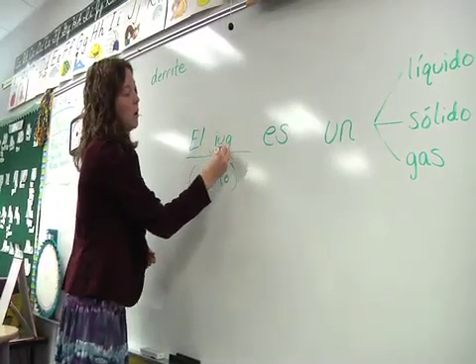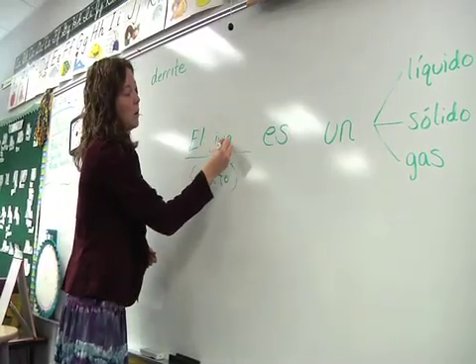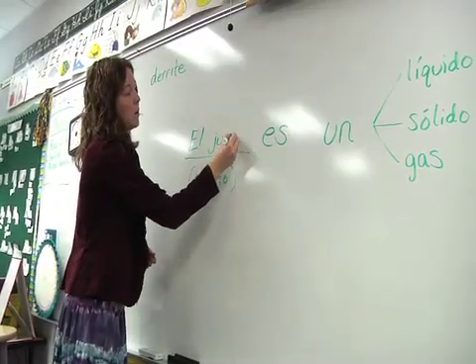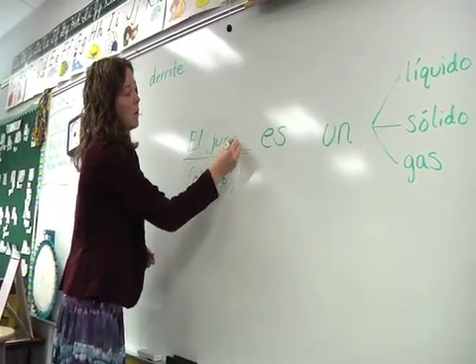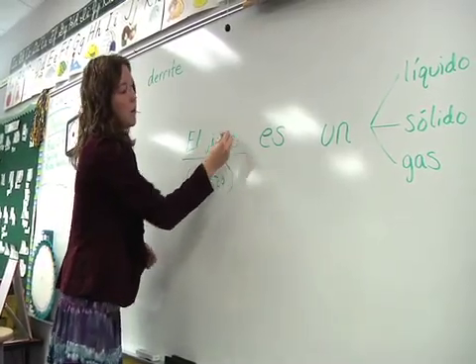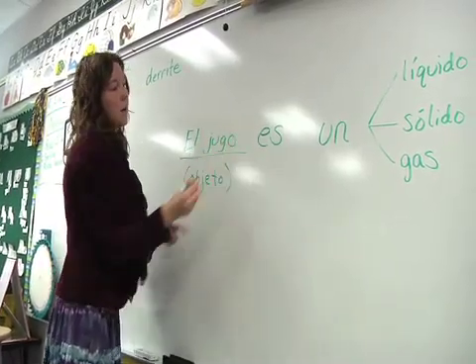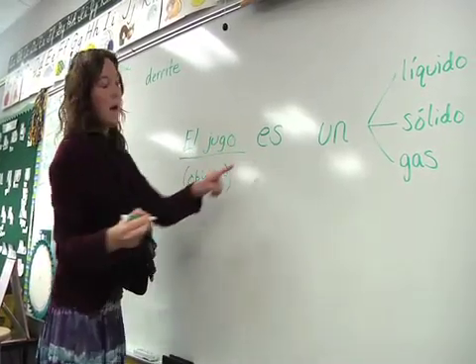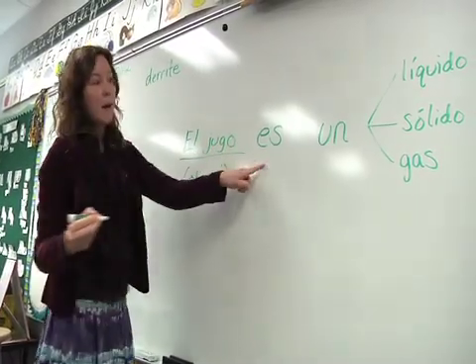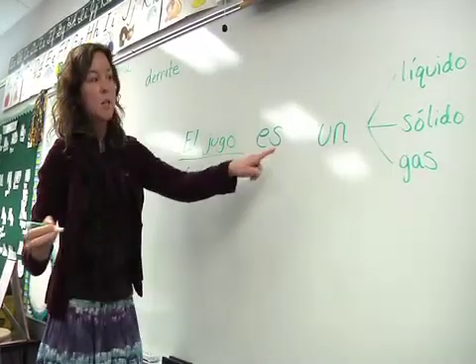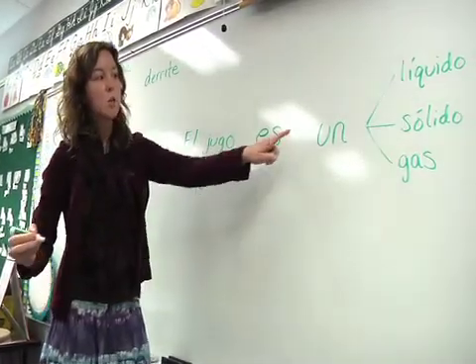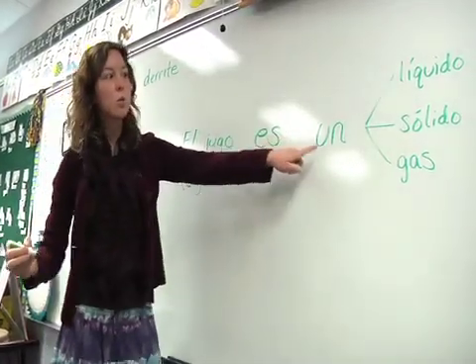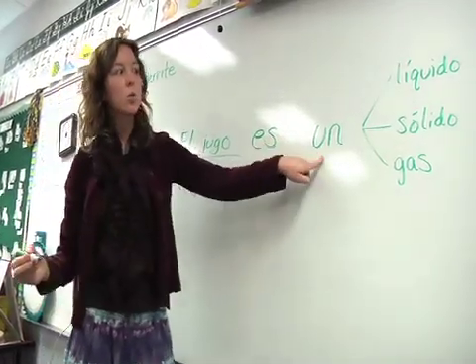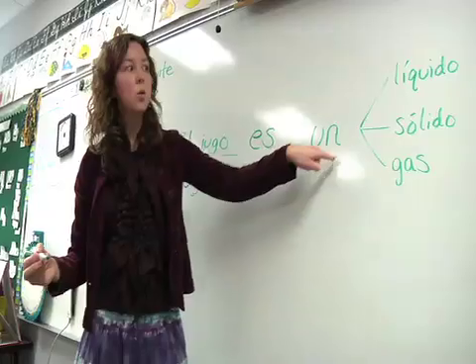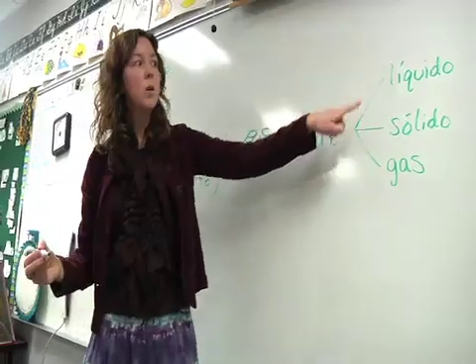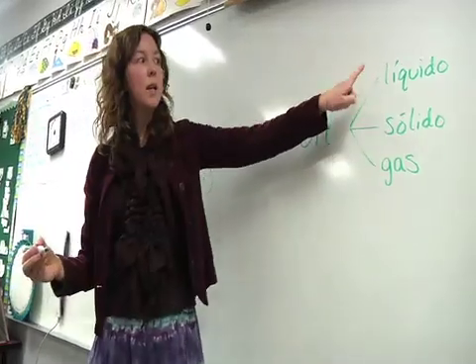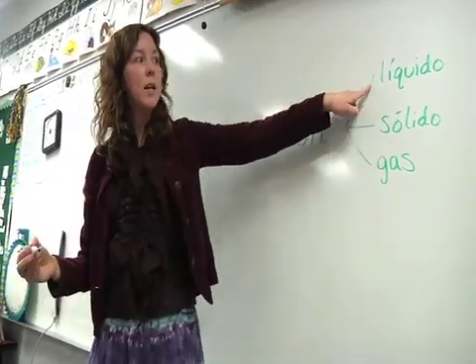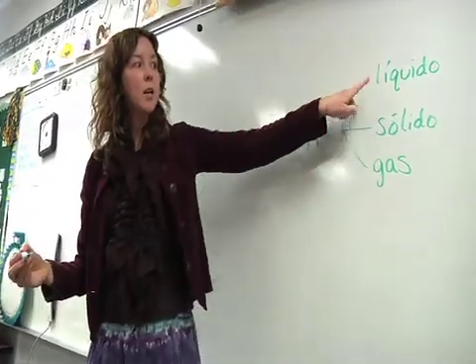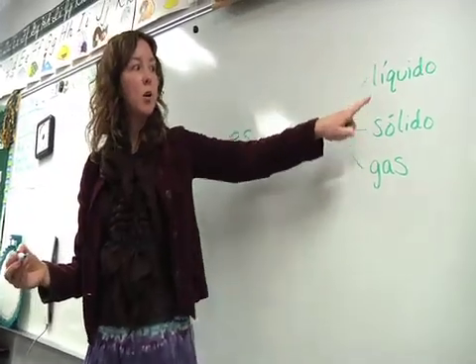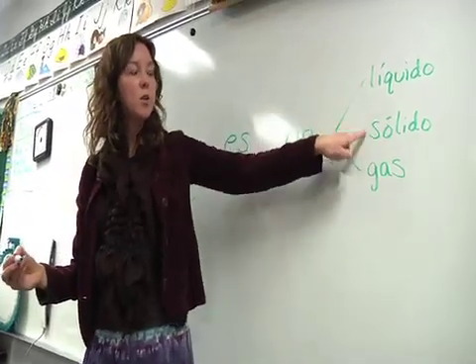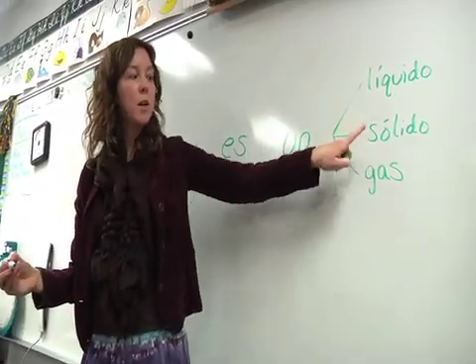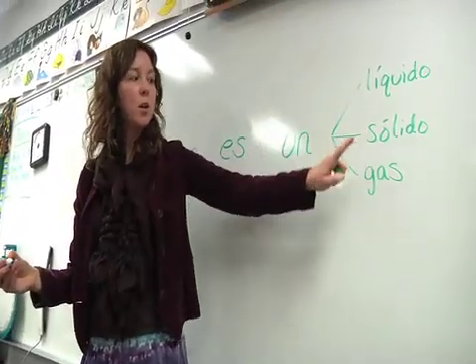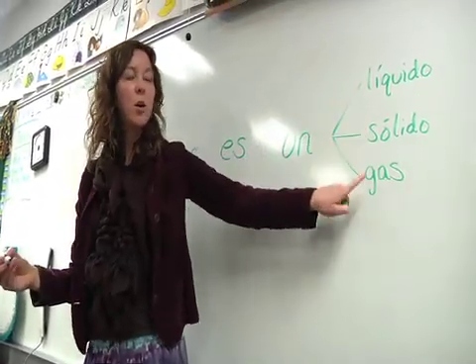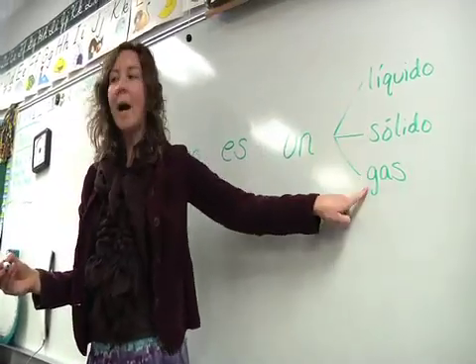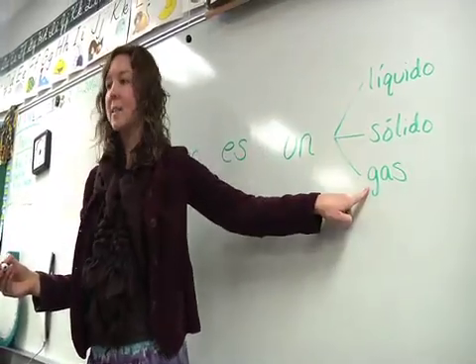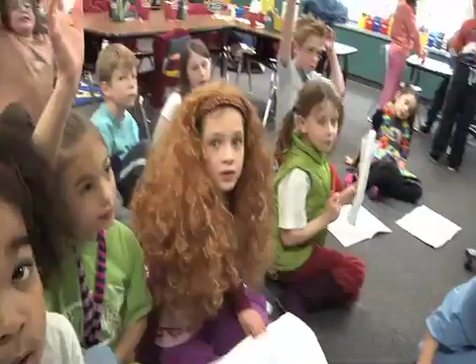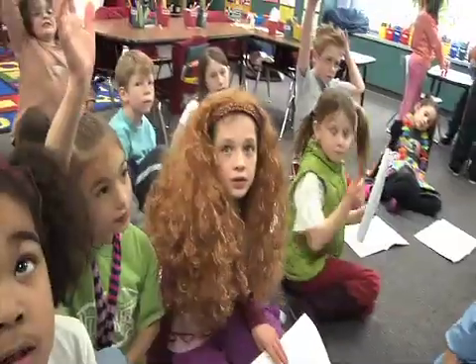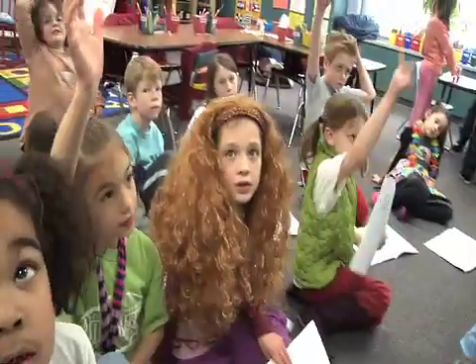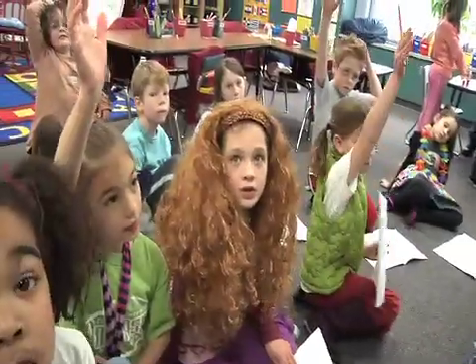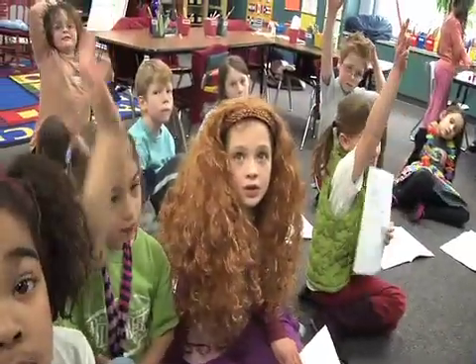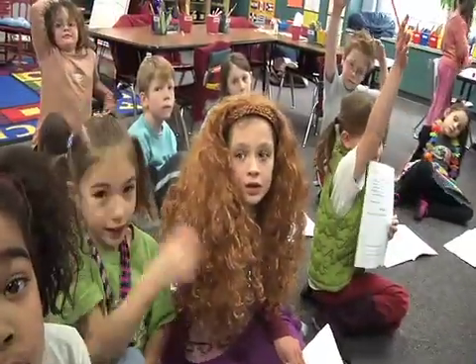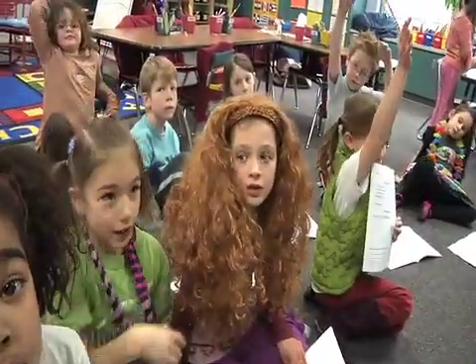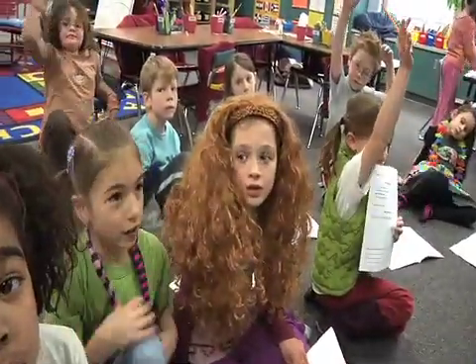El jugo es un líquido, sólido o gas? Ellie? Un líquido.